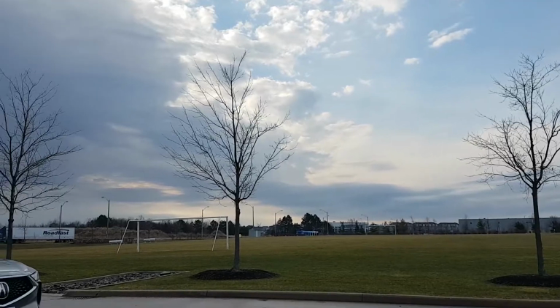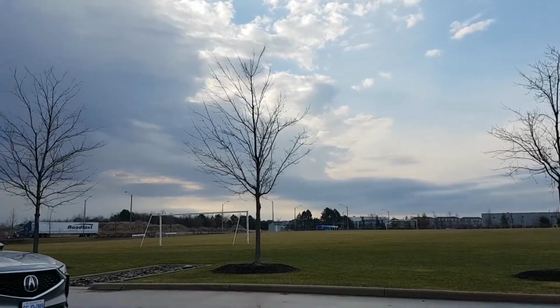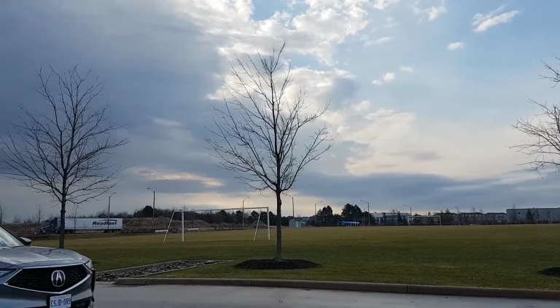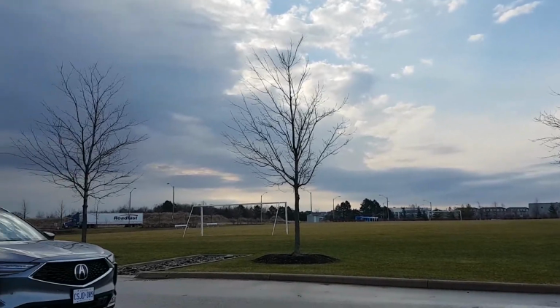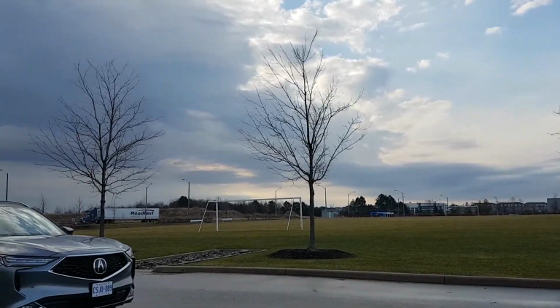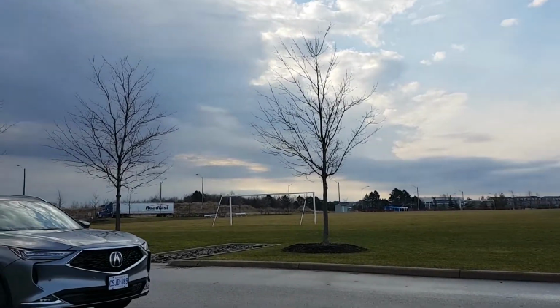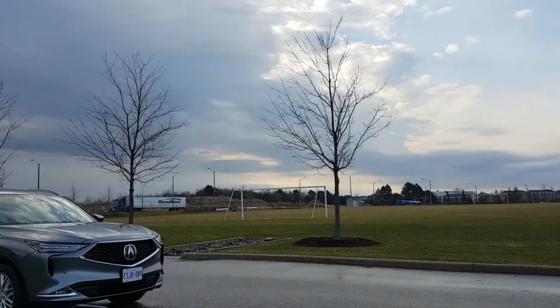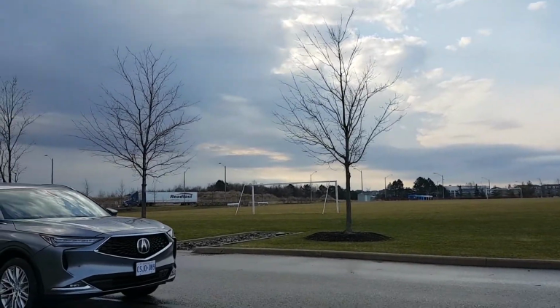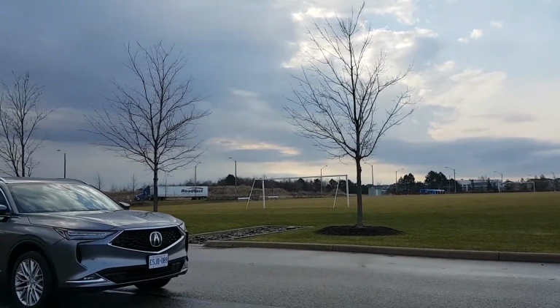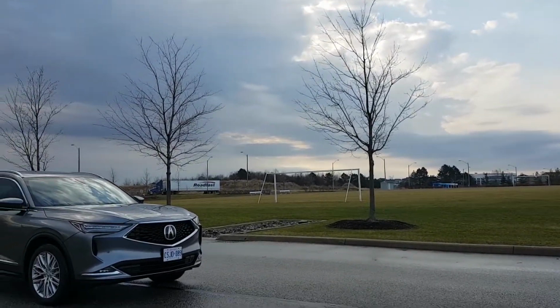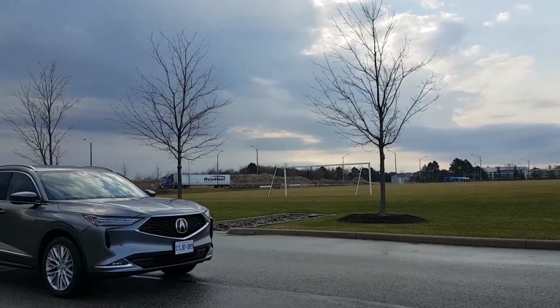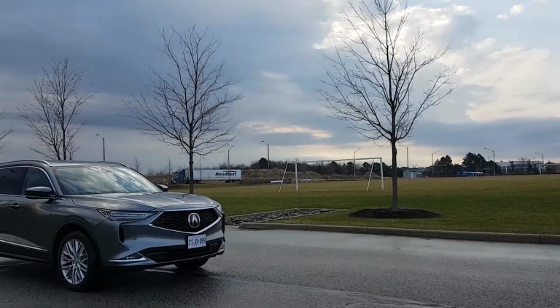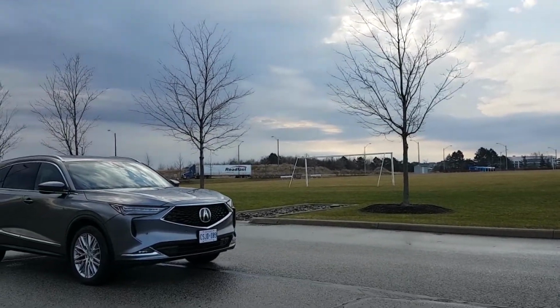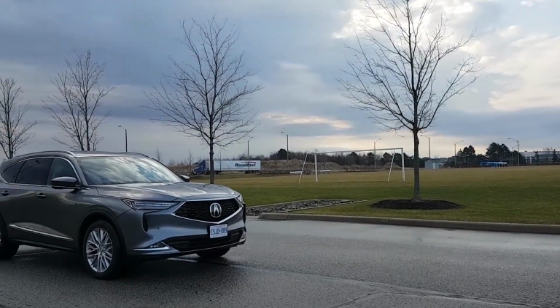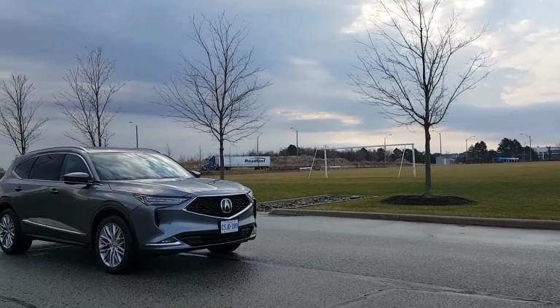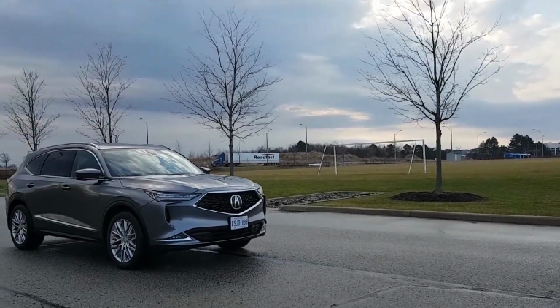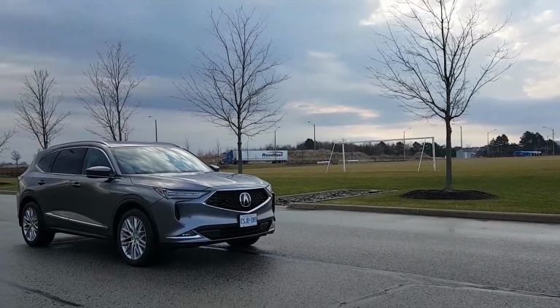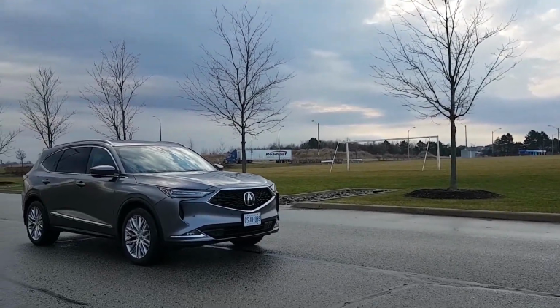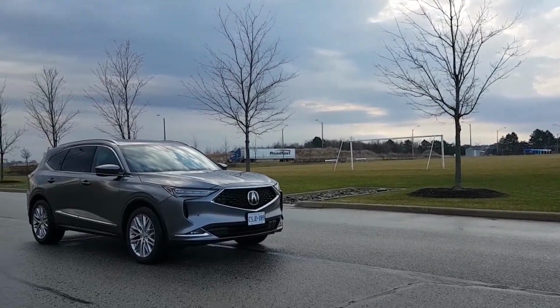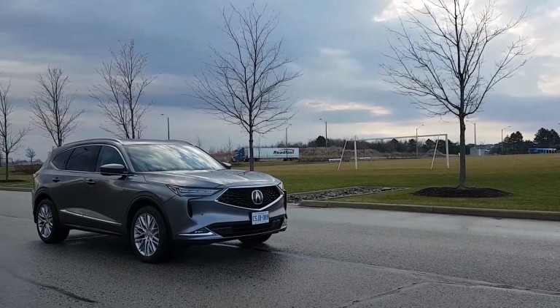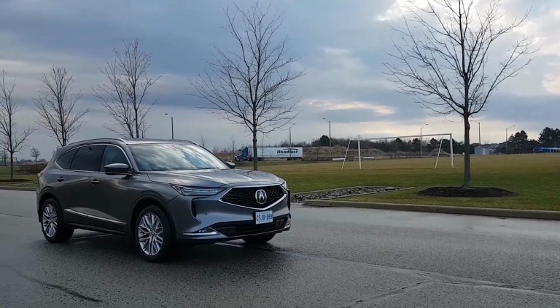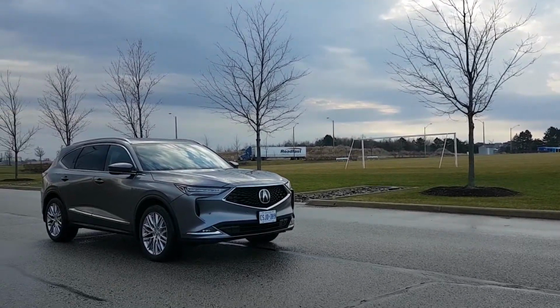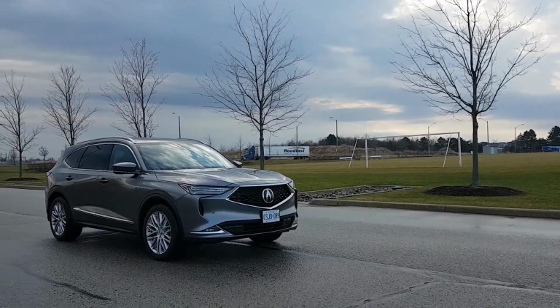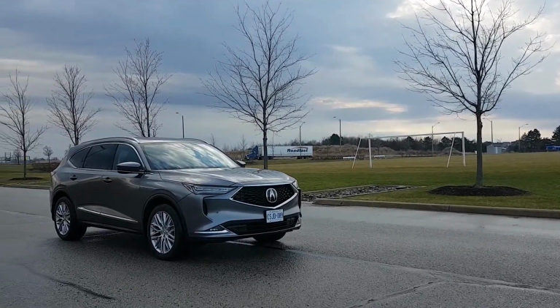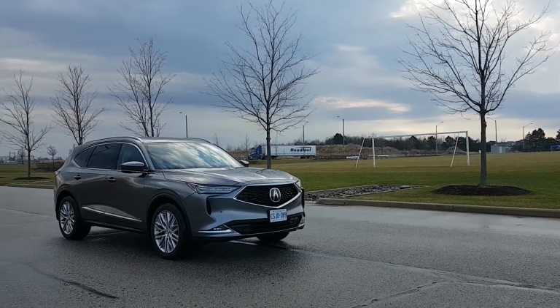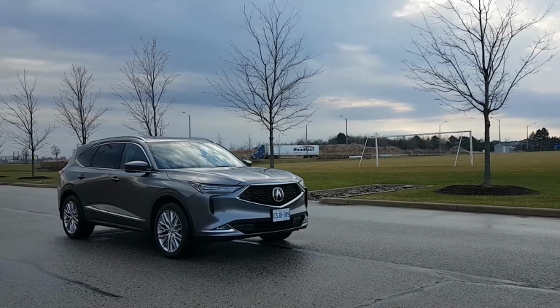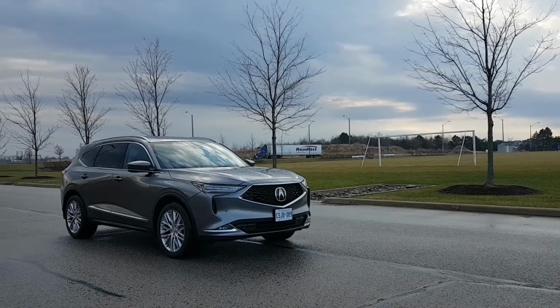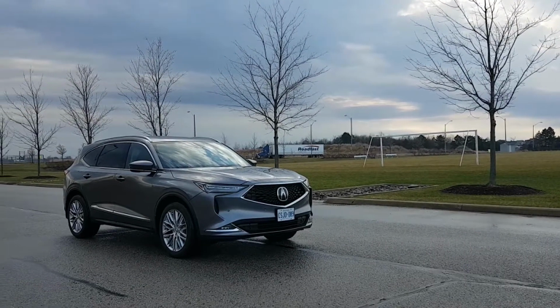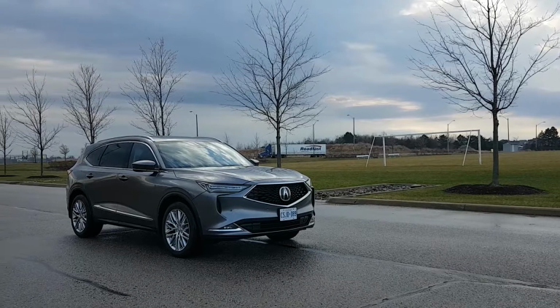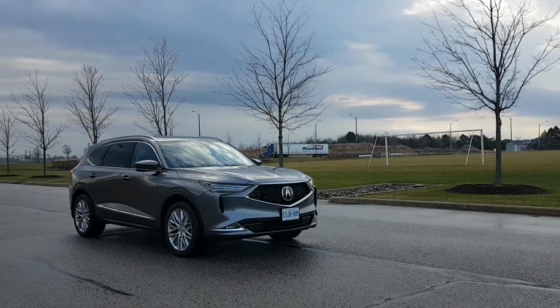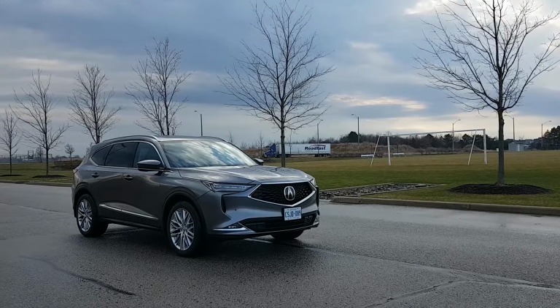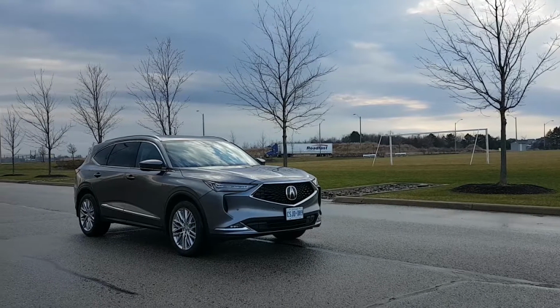Today we're test driving the all new Acura MDX and we're going to do a fuel economy test to see how it performs.